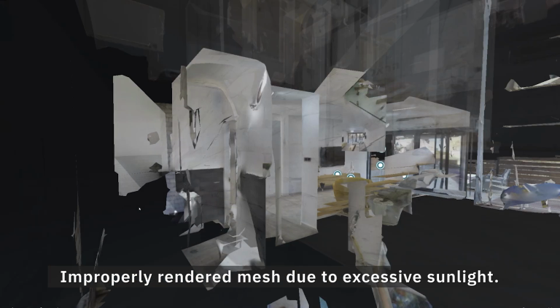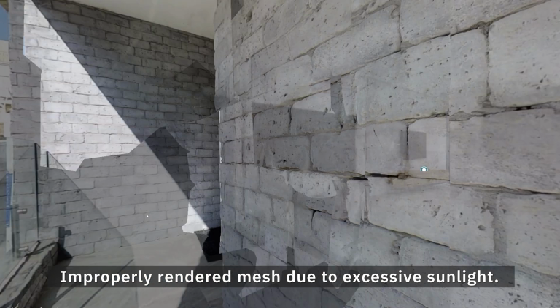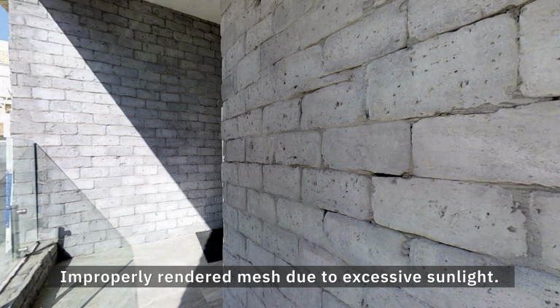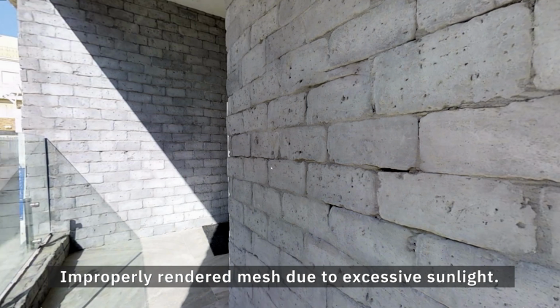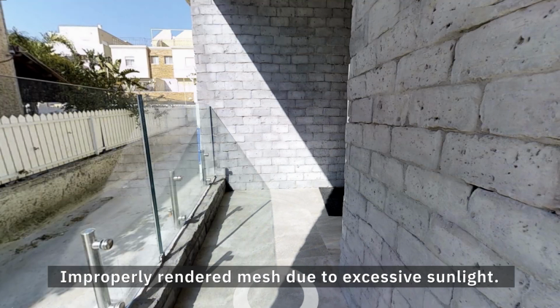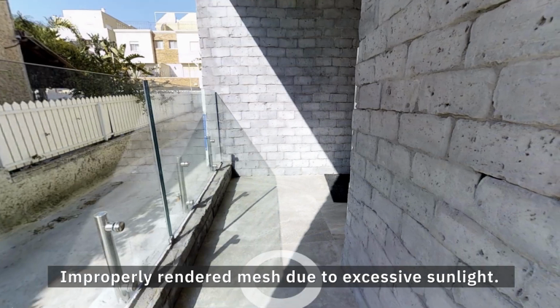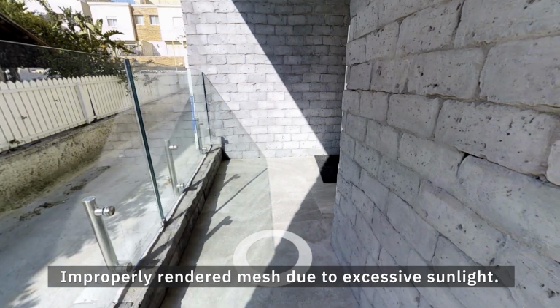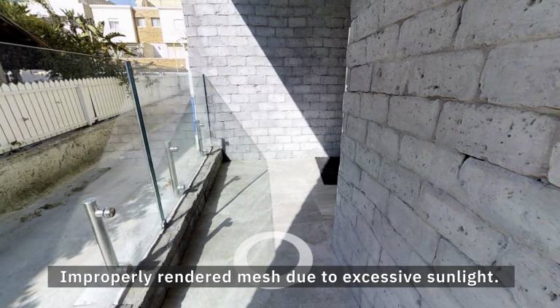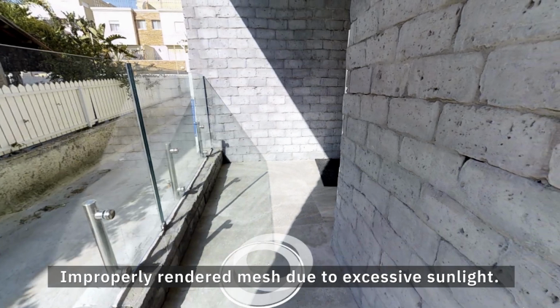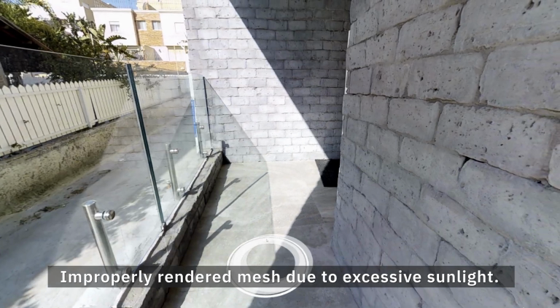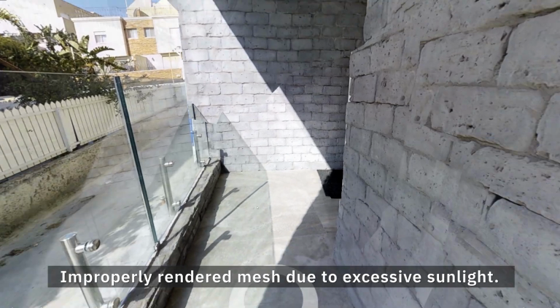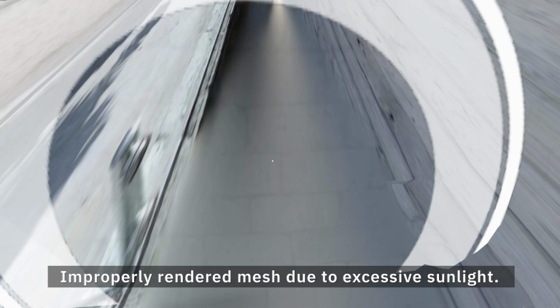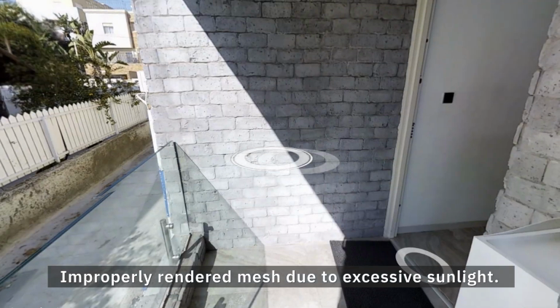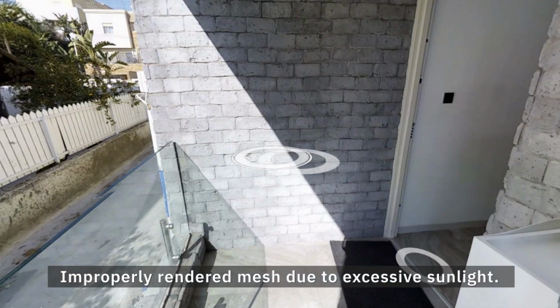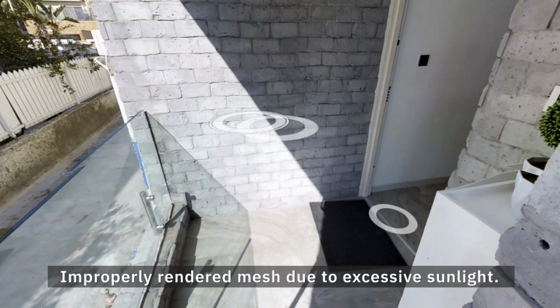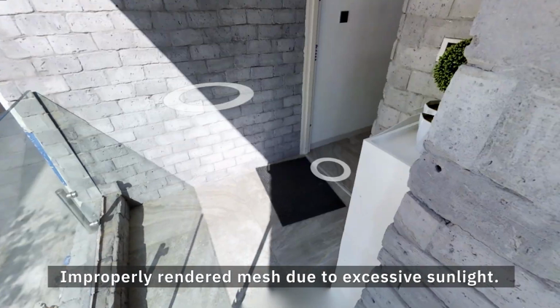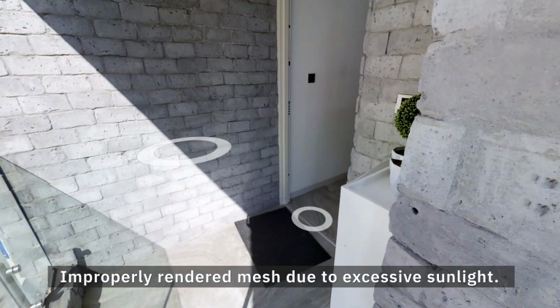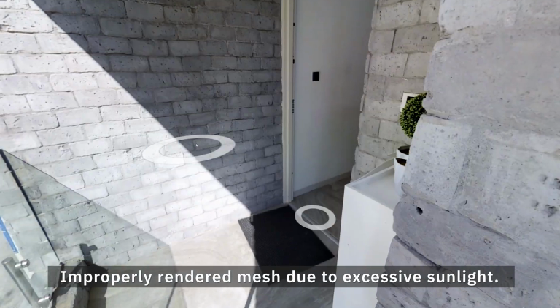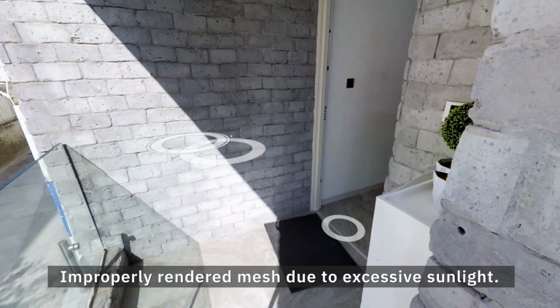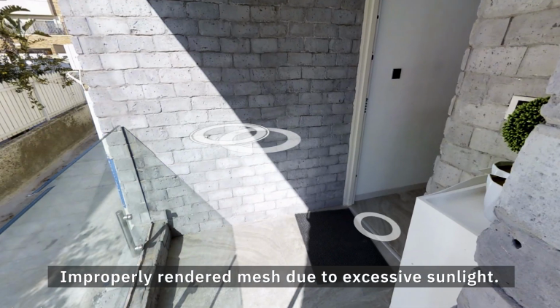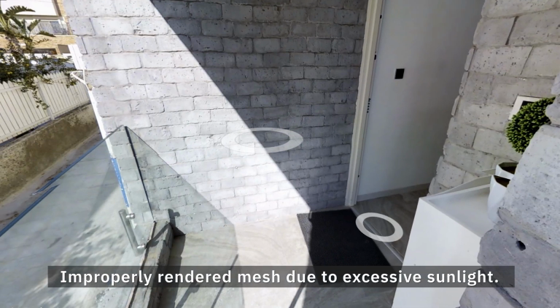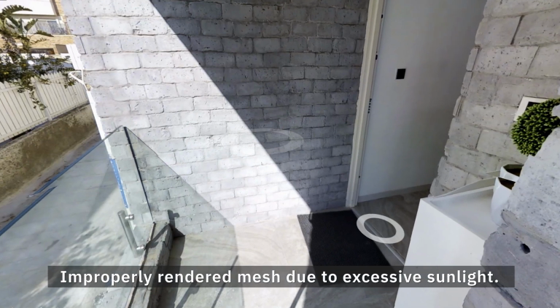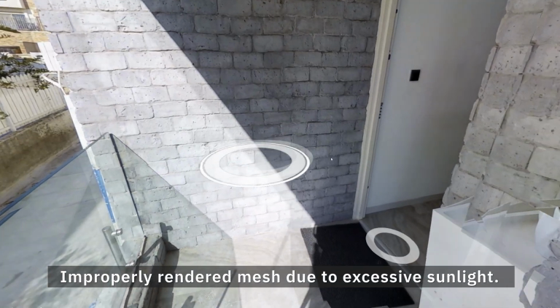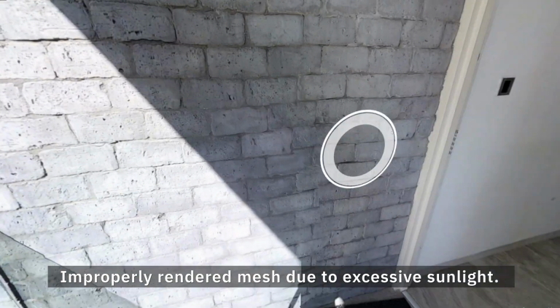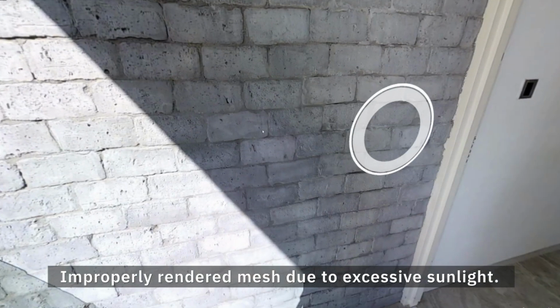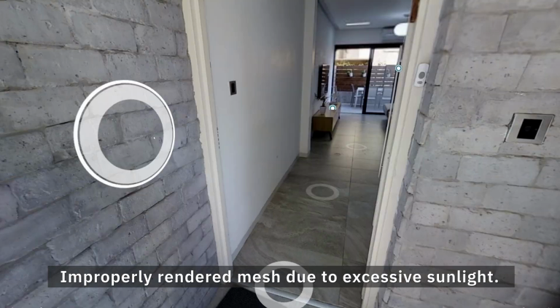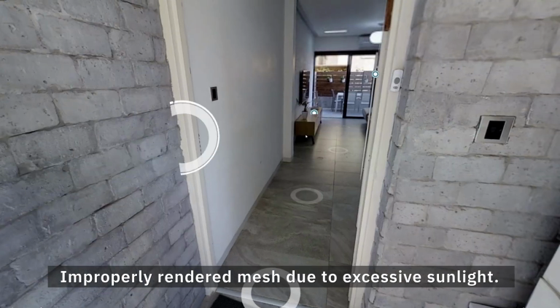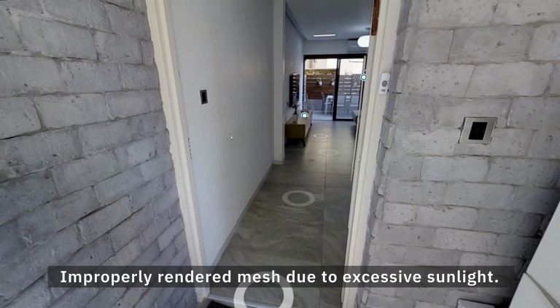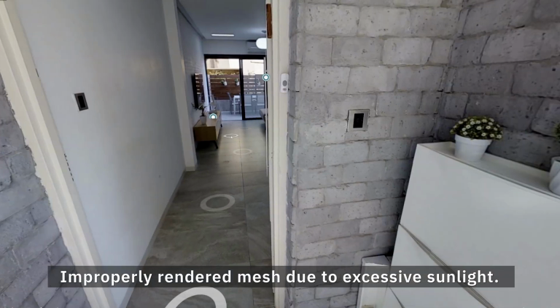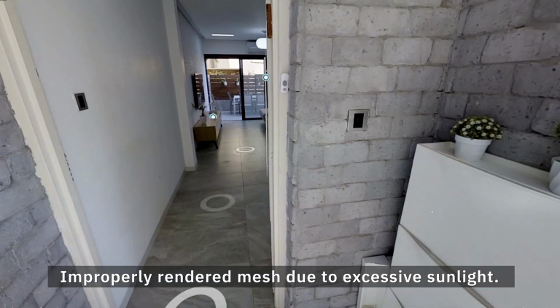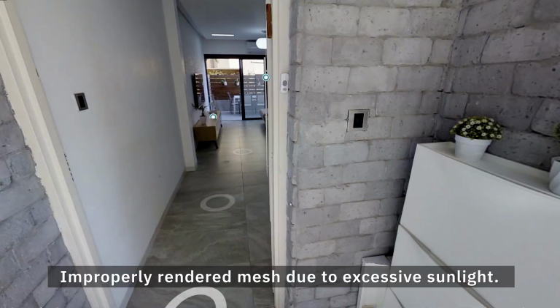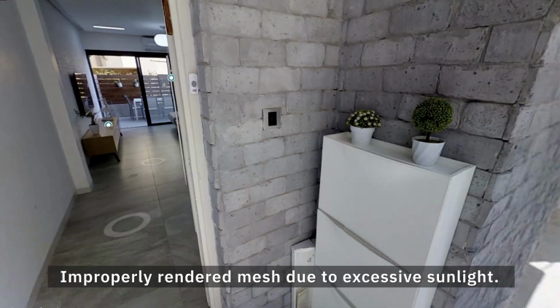Without a good 3D model, visitors can end up having a bad navigation experience, such as walking through walls or floors.